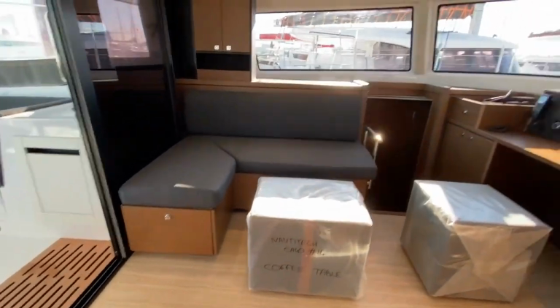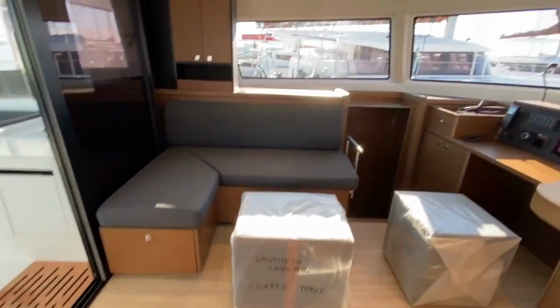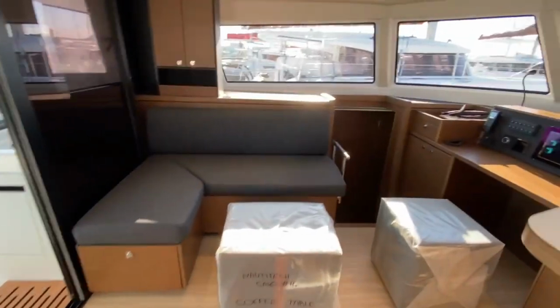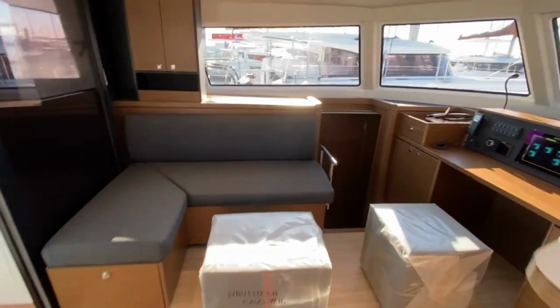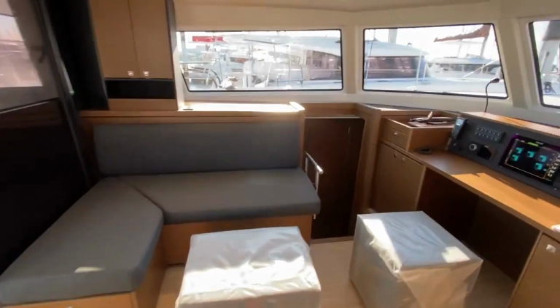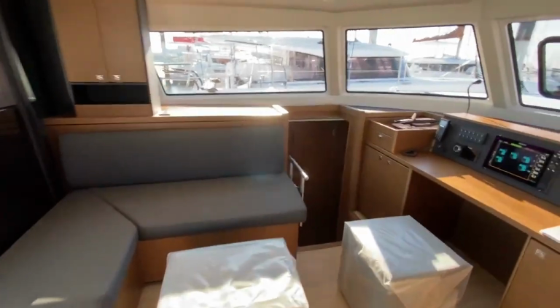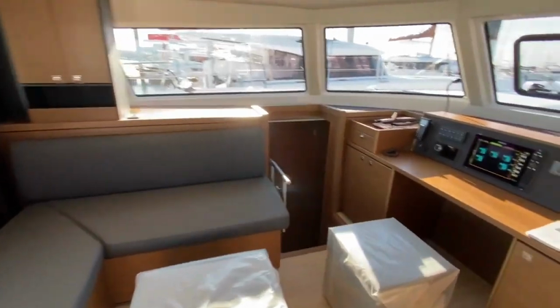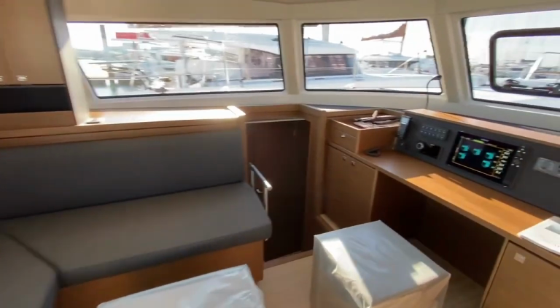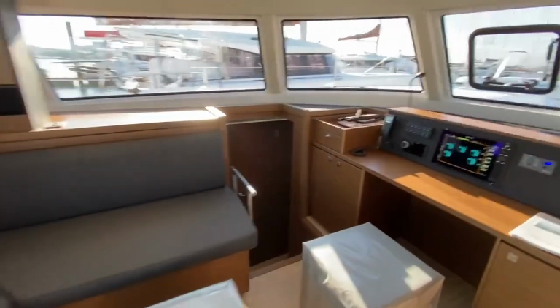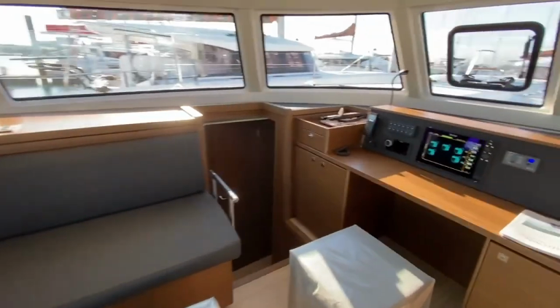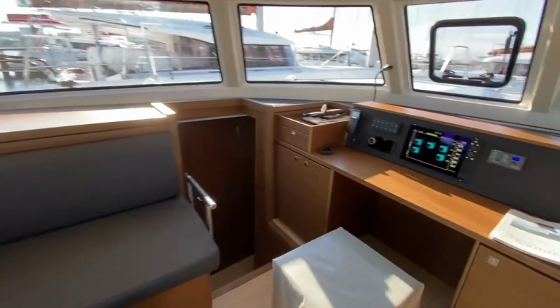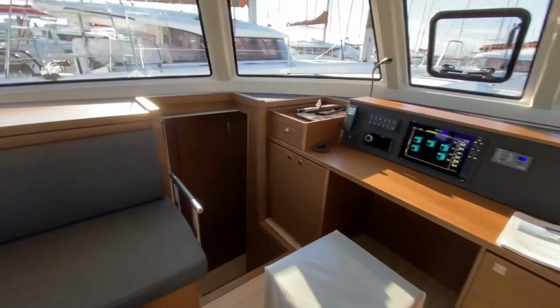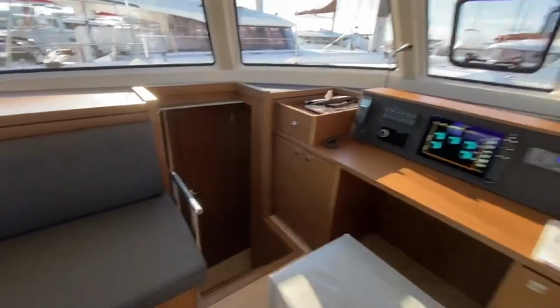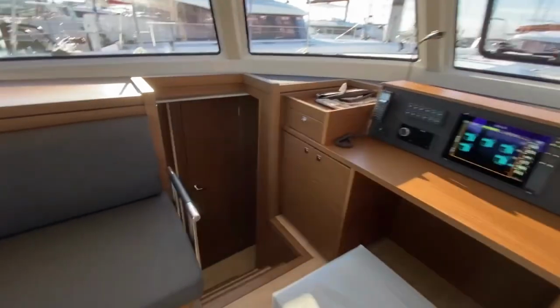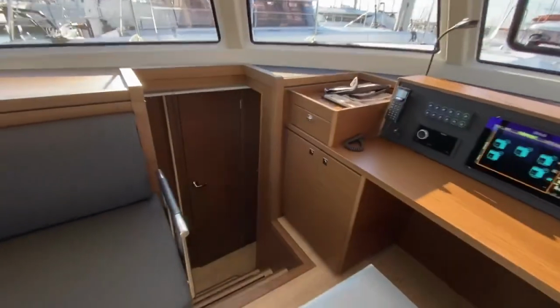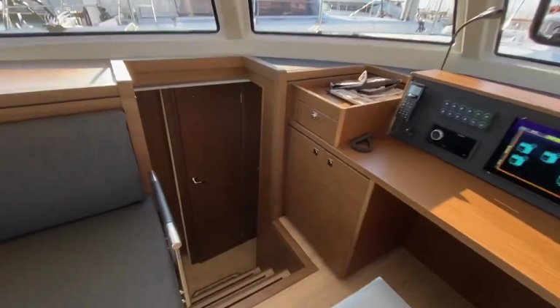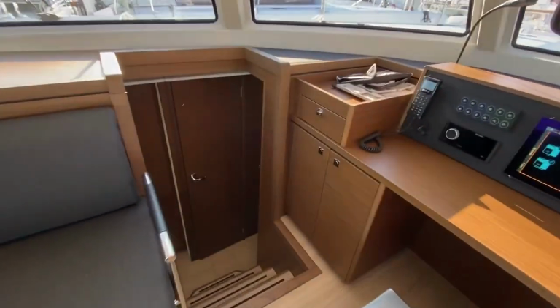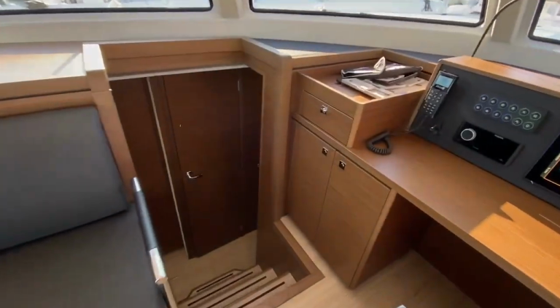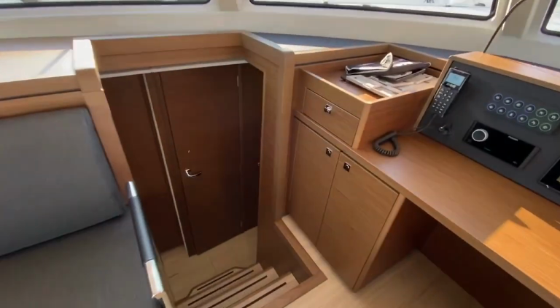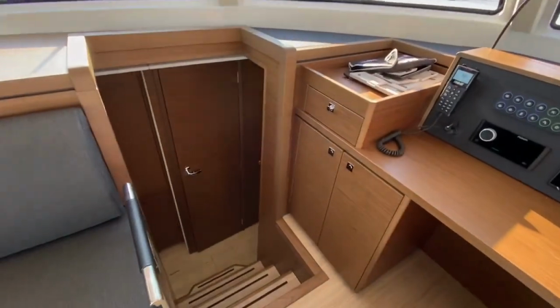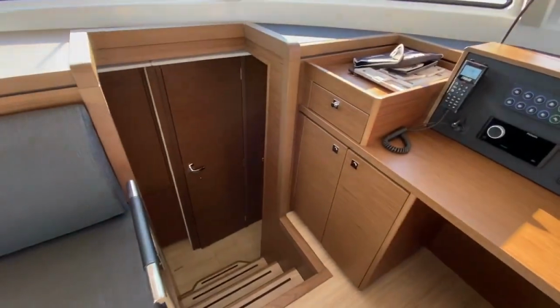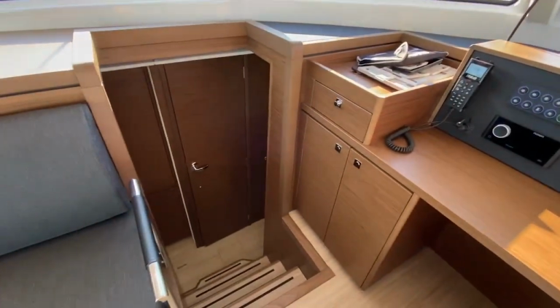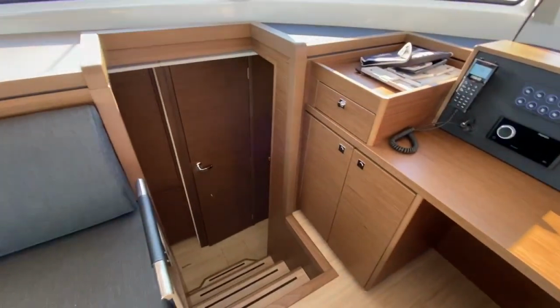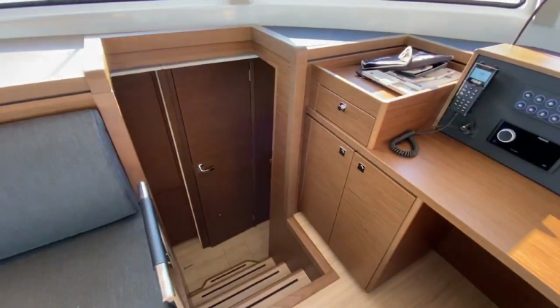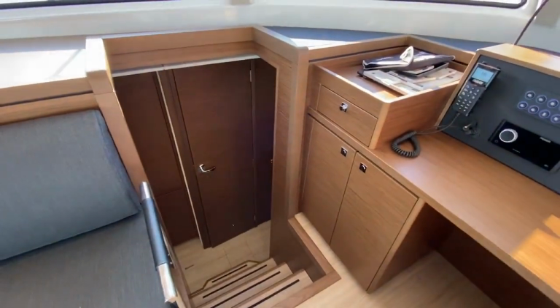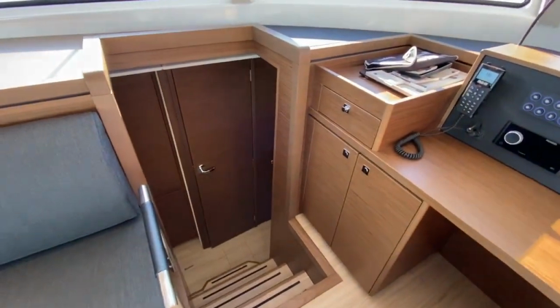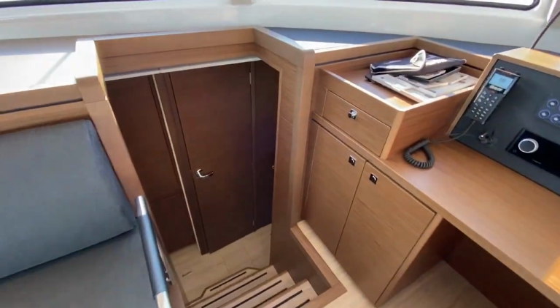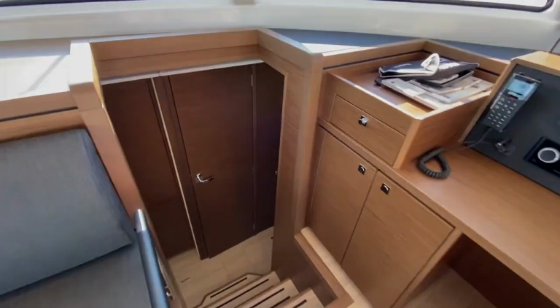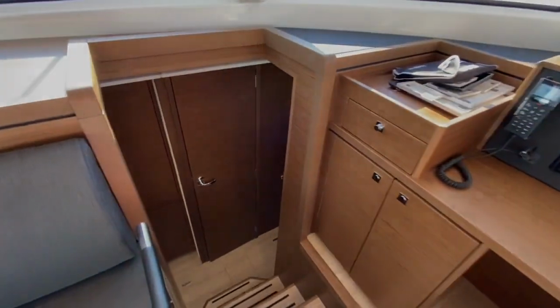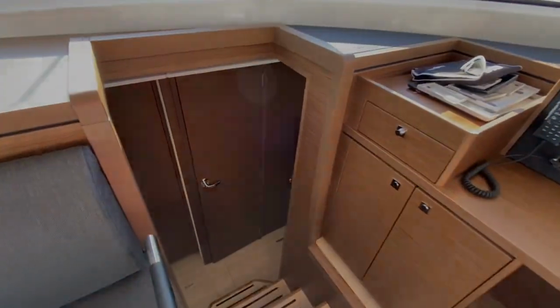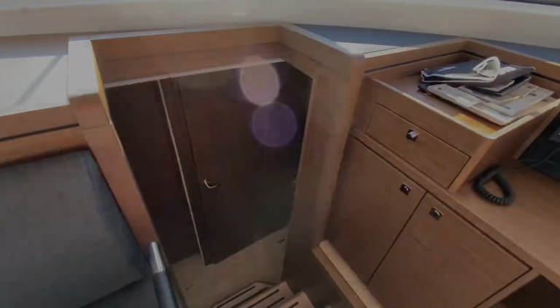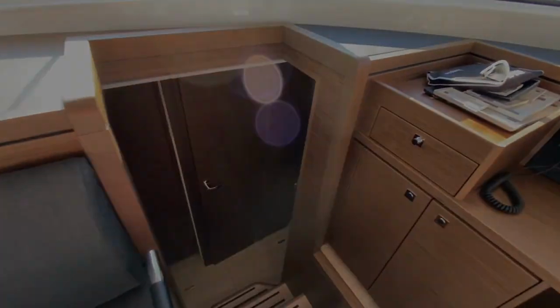Let's go down into the port hull — this is an owner's version.